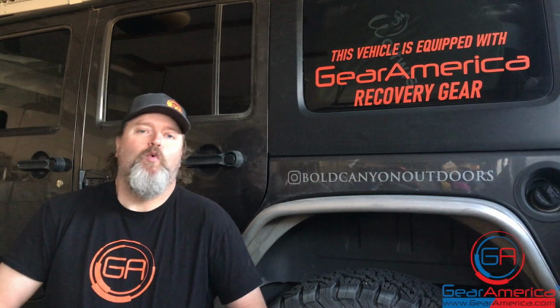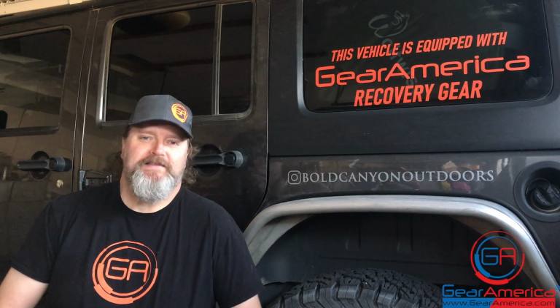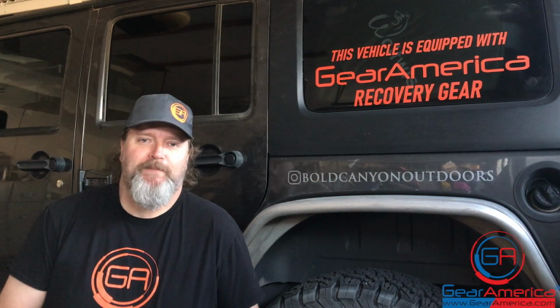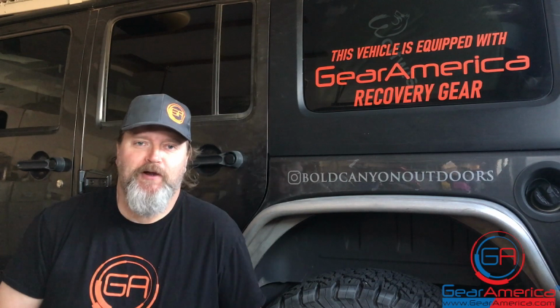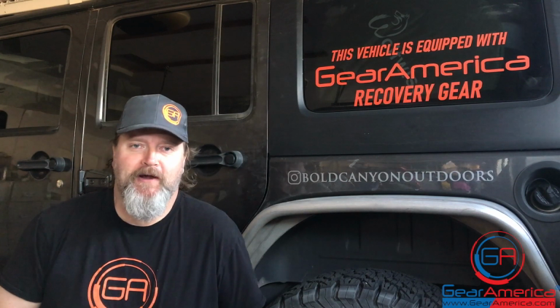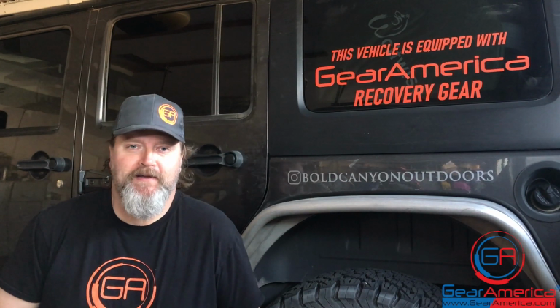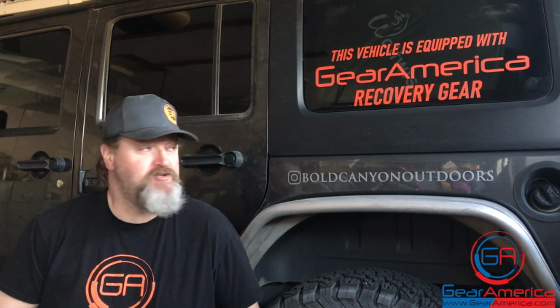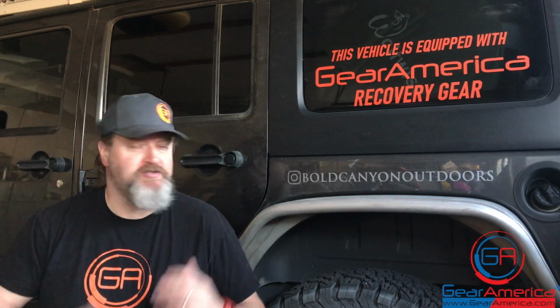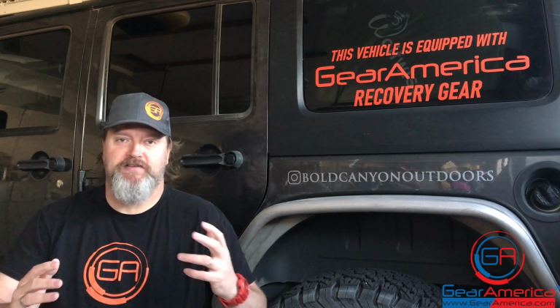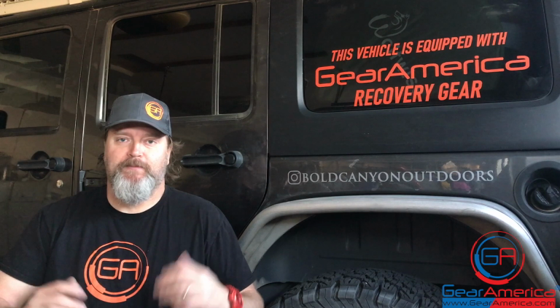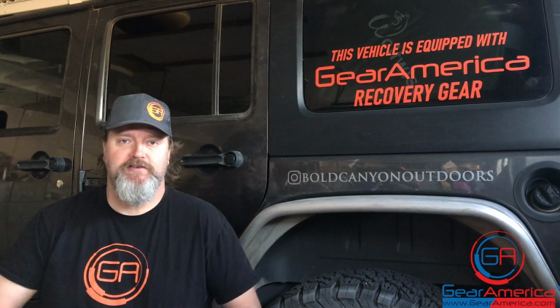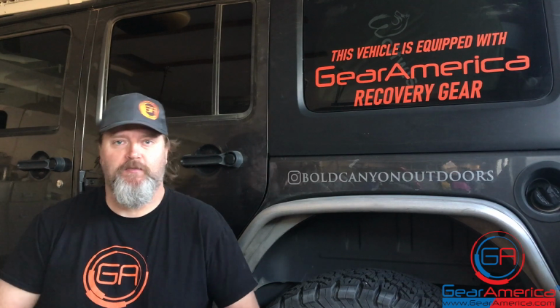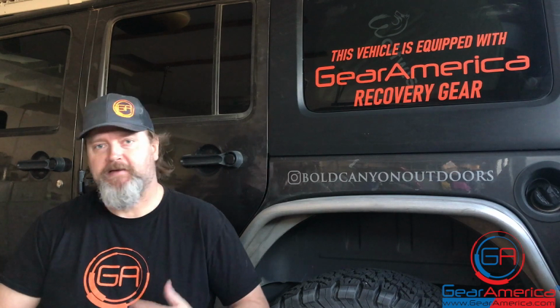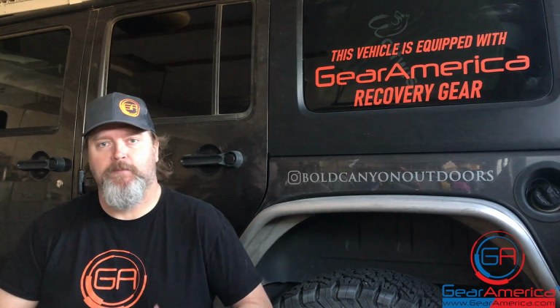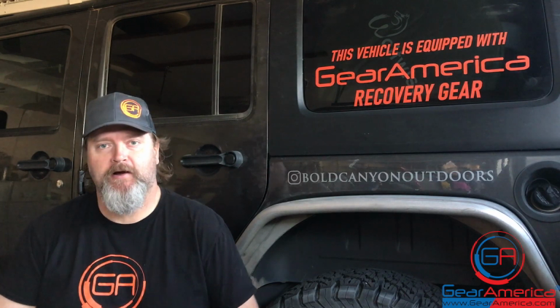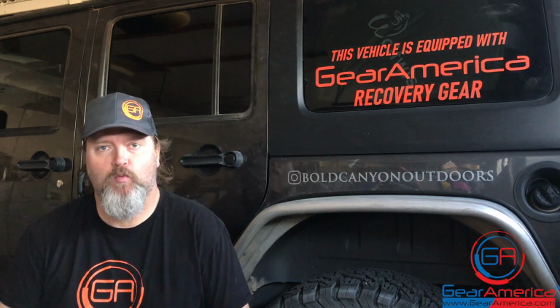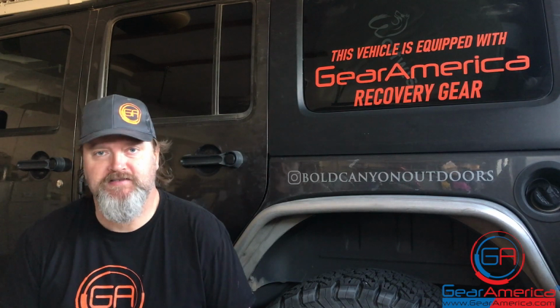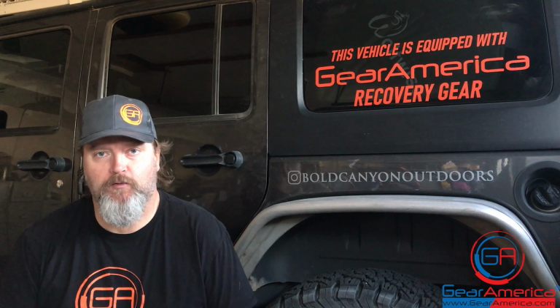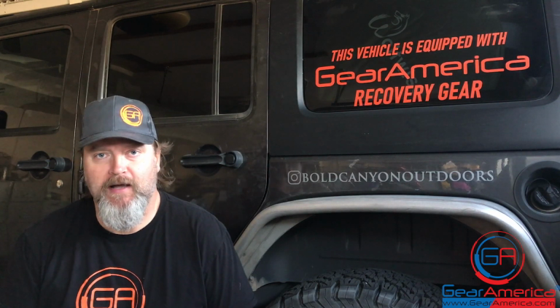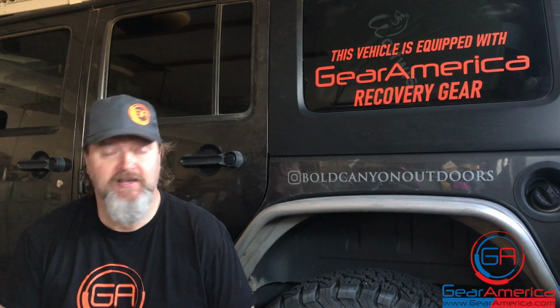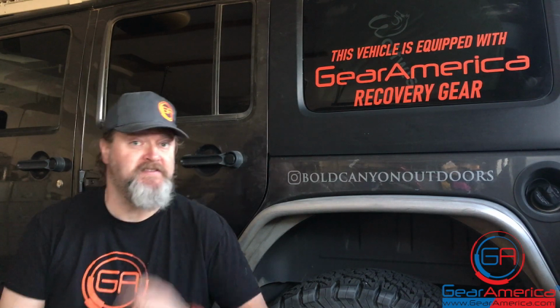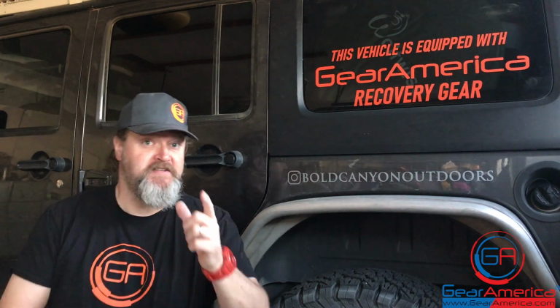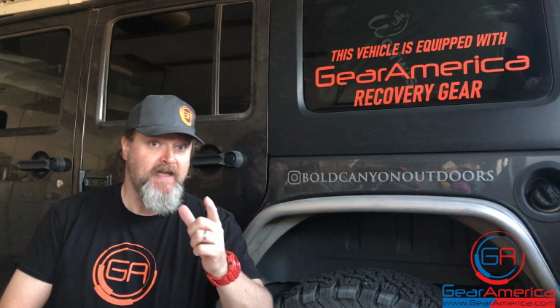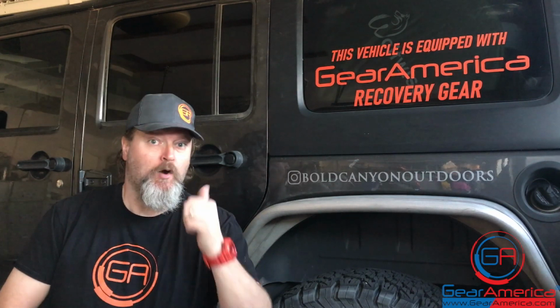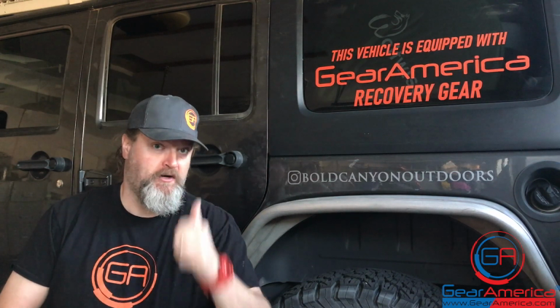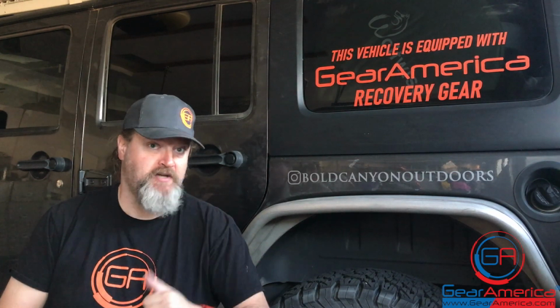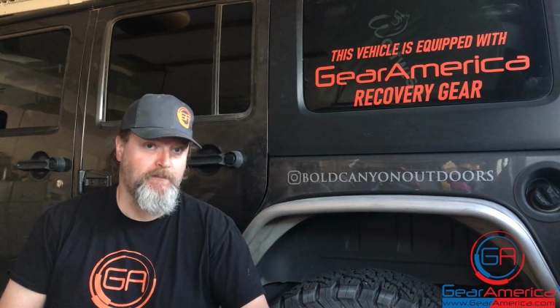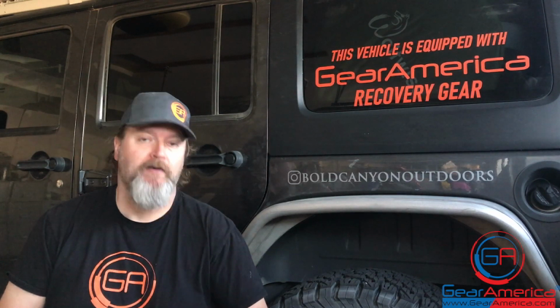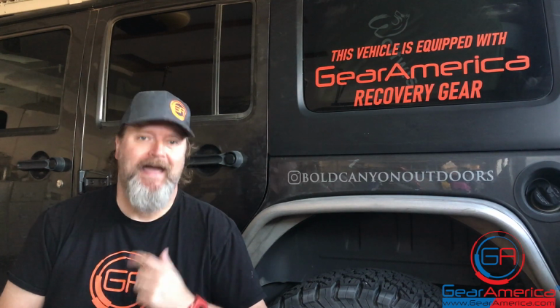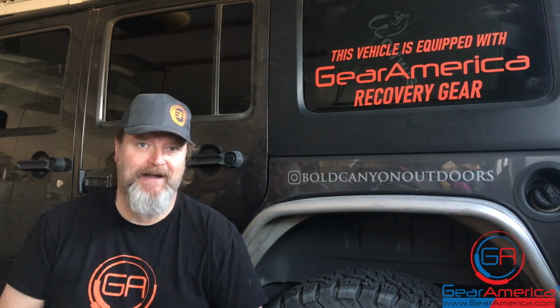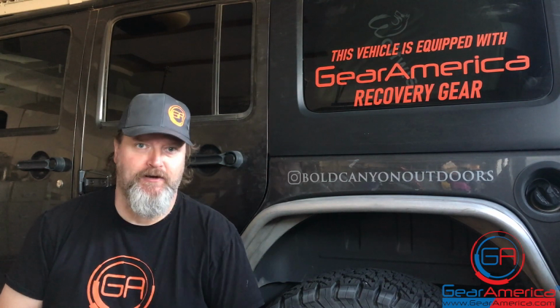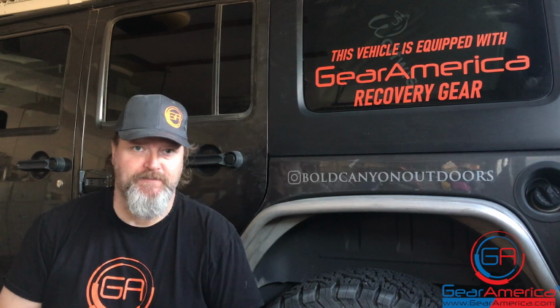What's up, Gear America nation! This is Chris coming to you from the Gear America West garage, and today we're going to talk about acronyms.